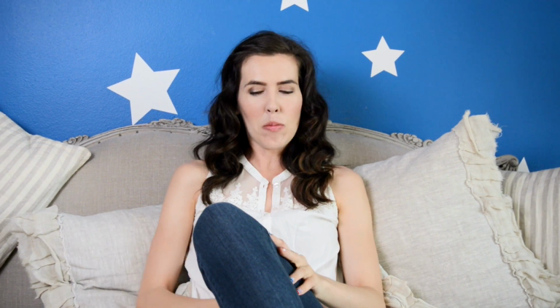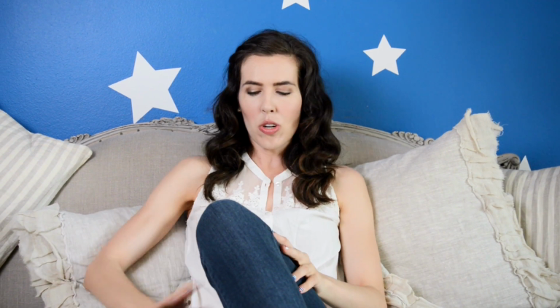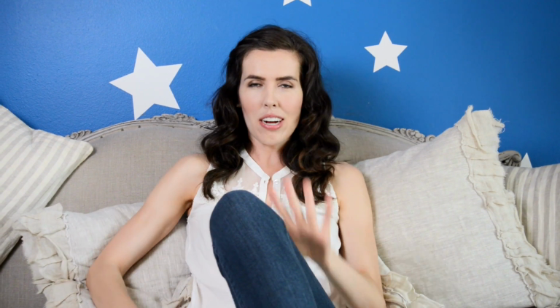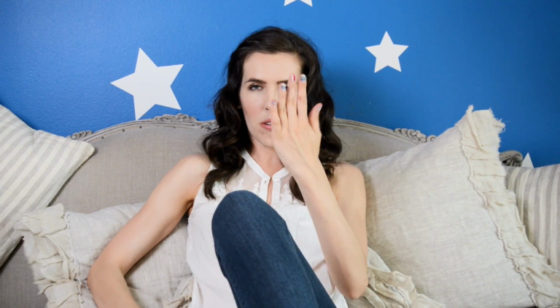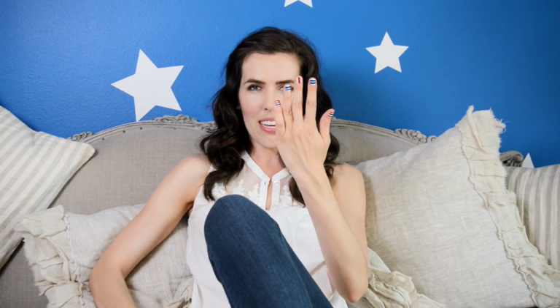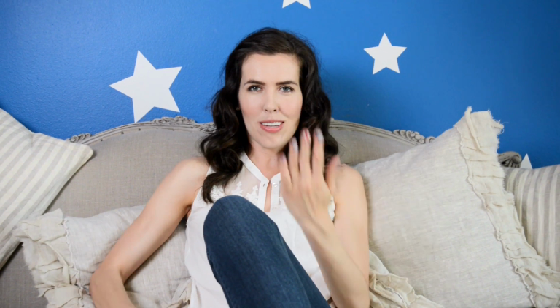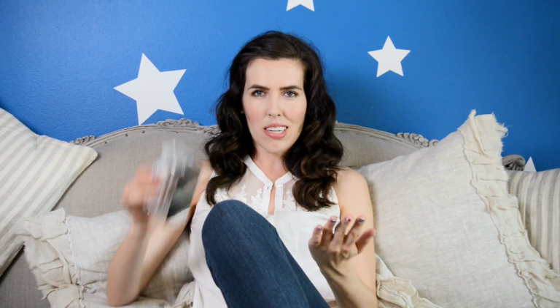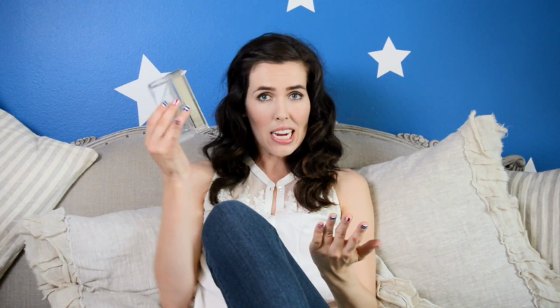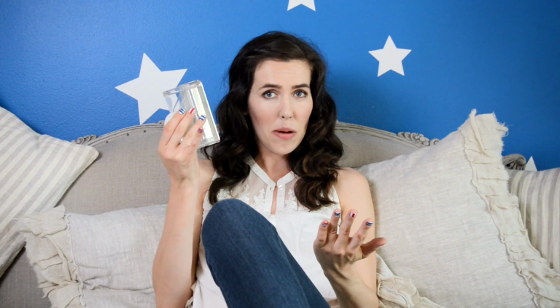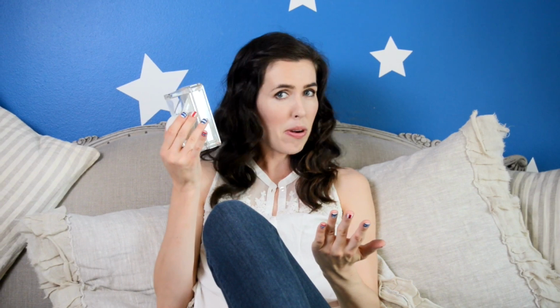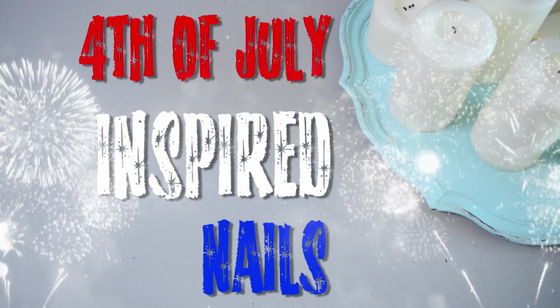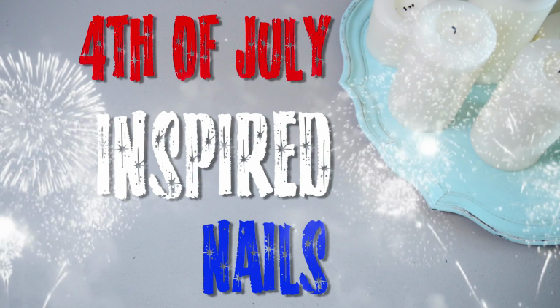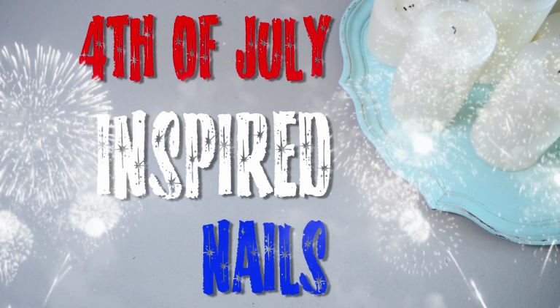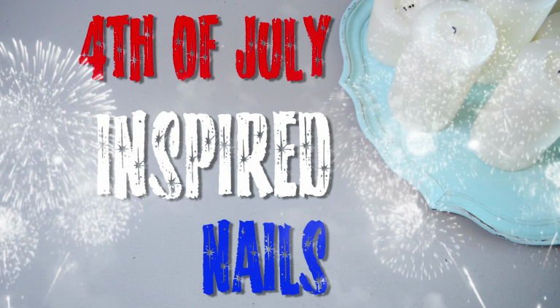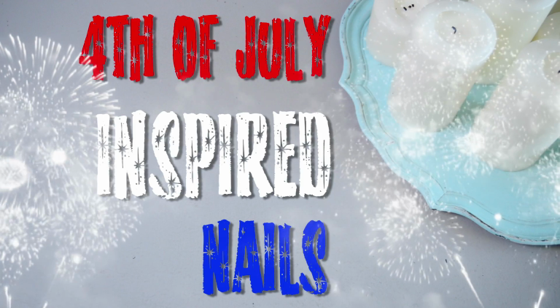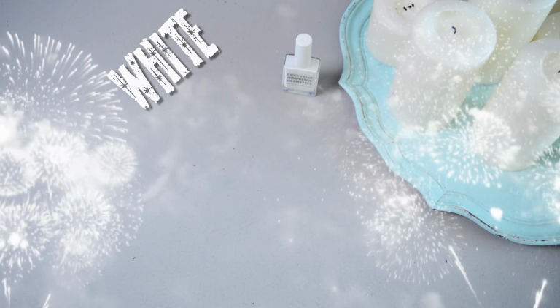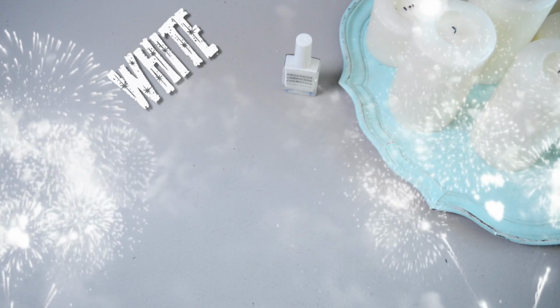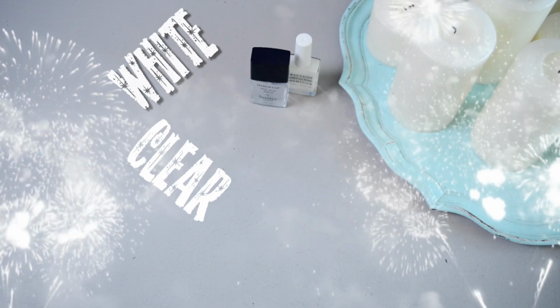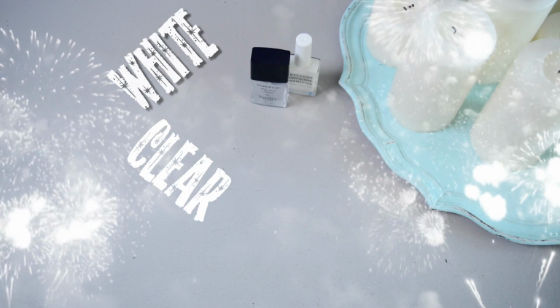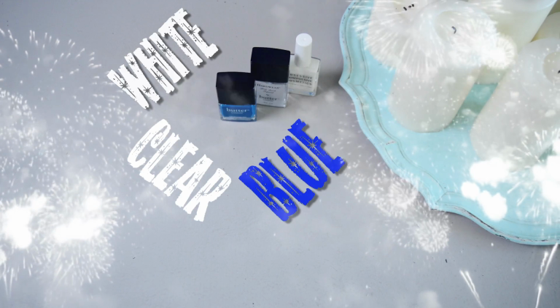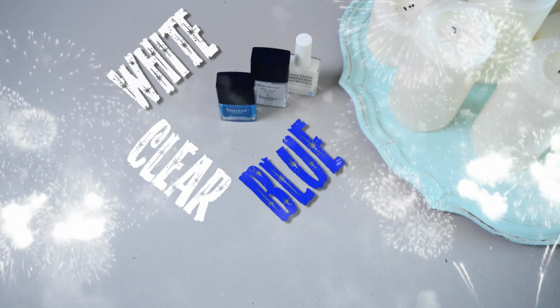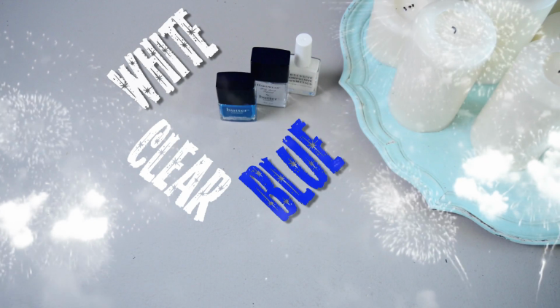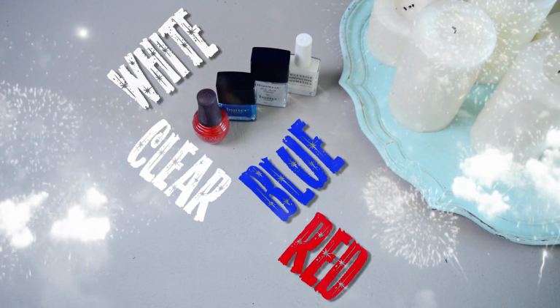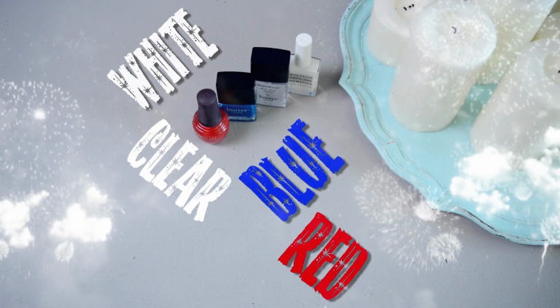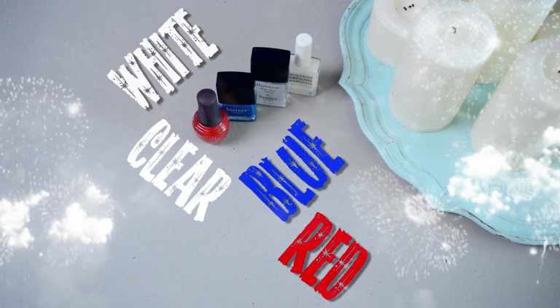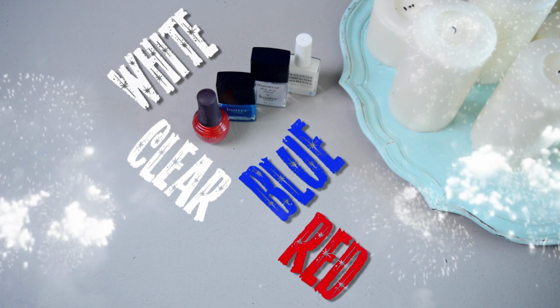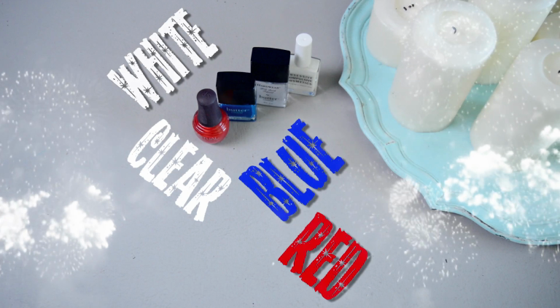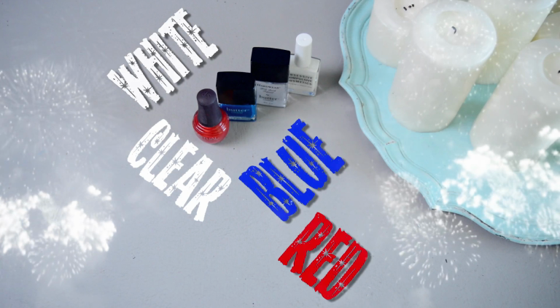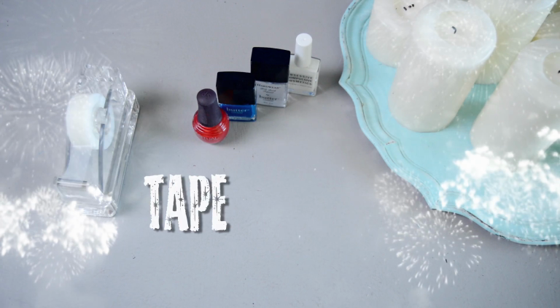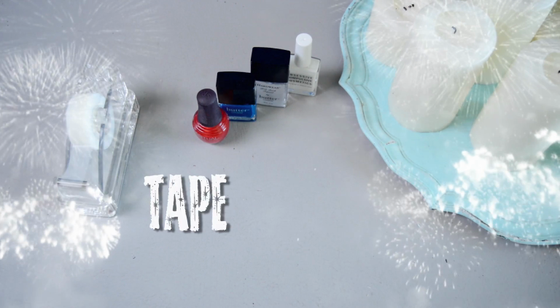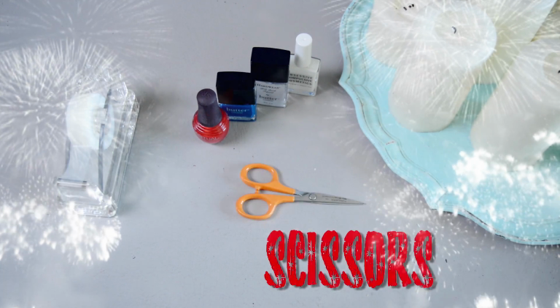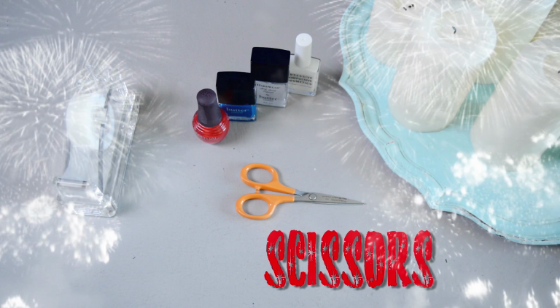And I'm going to show you how to do this using tape. You are going to need white, clear, blue, and red nail polish, tape, and scissors.